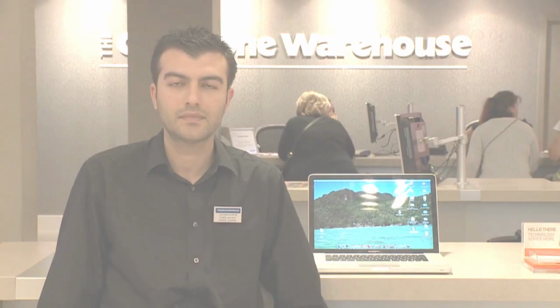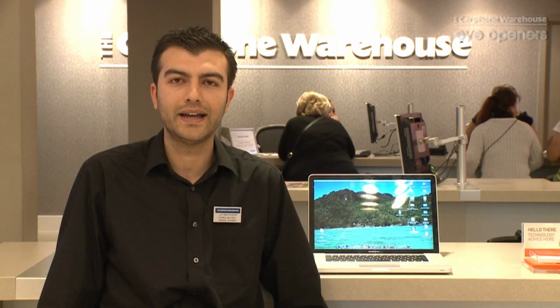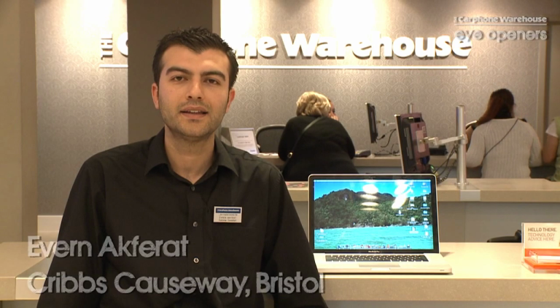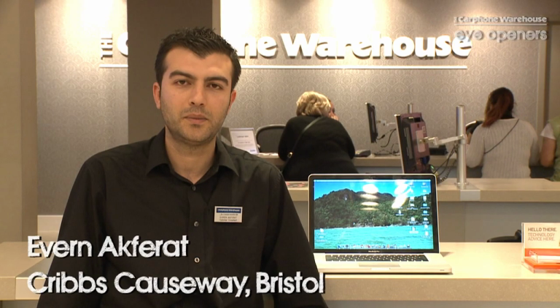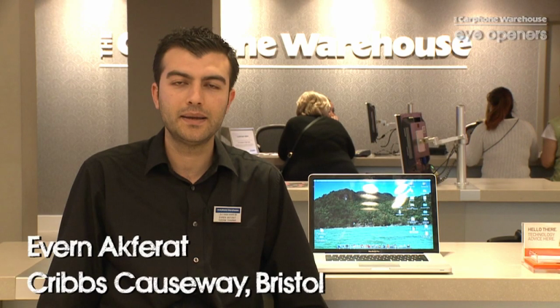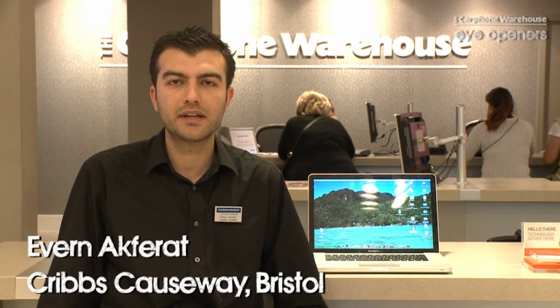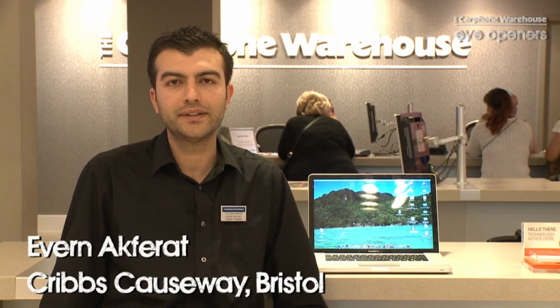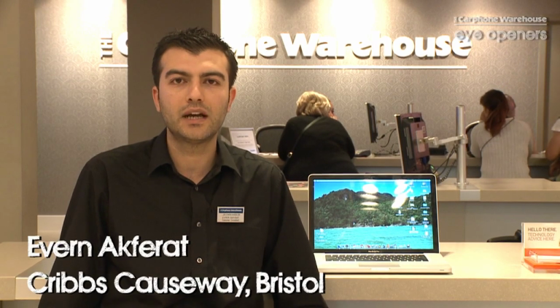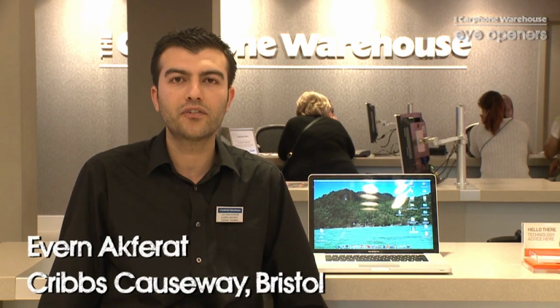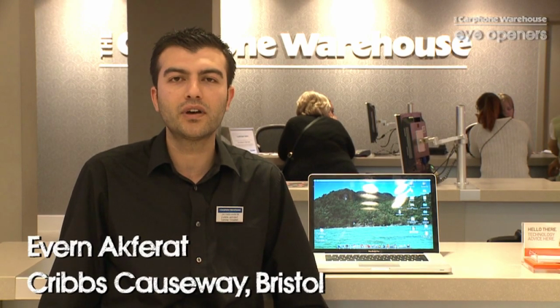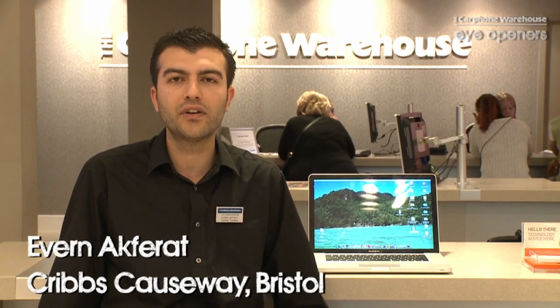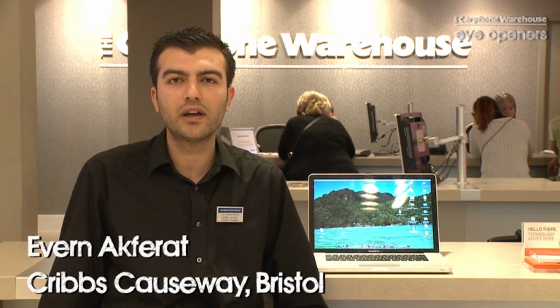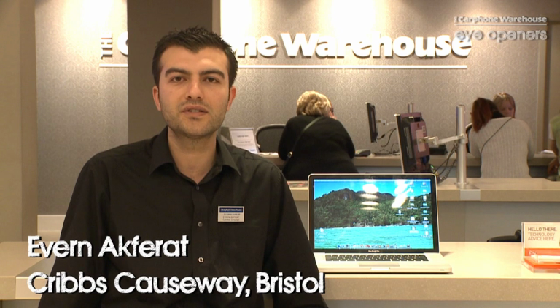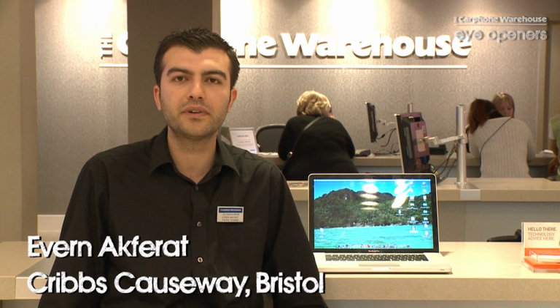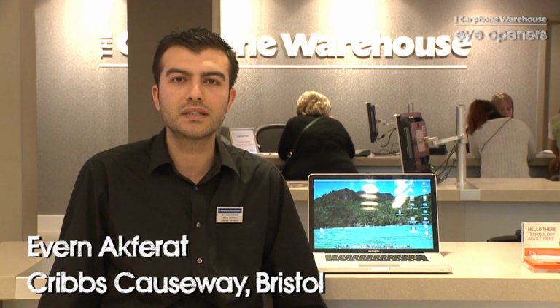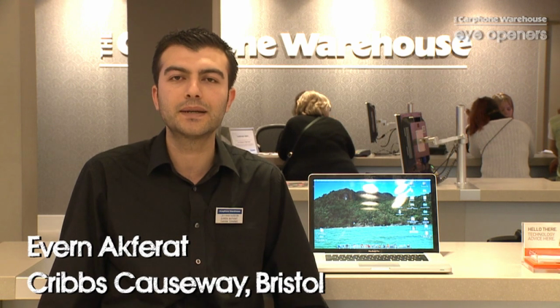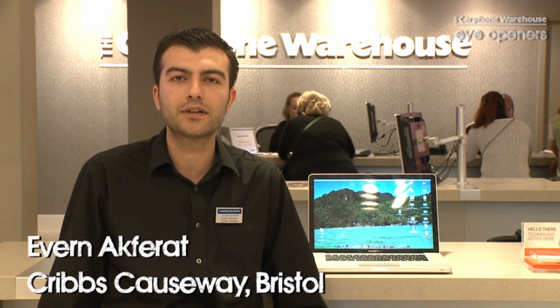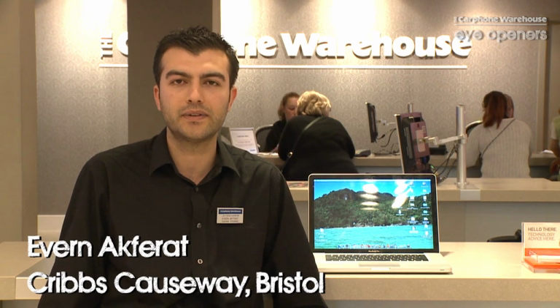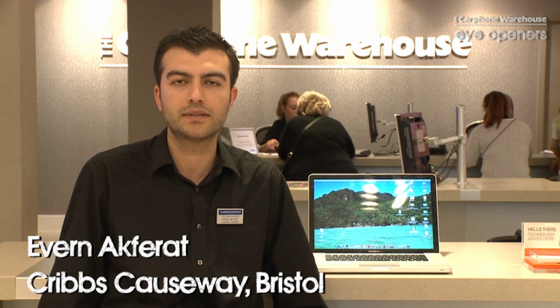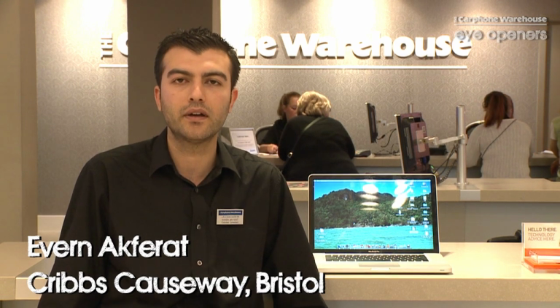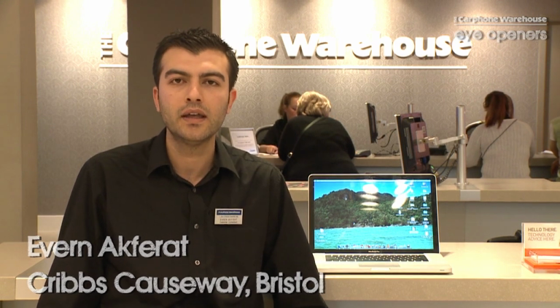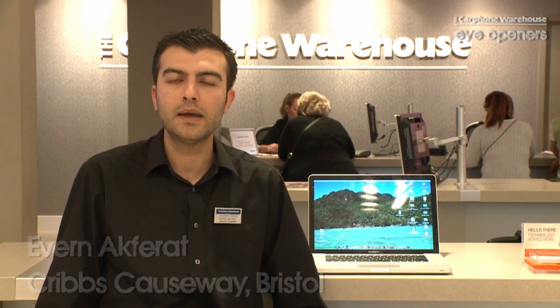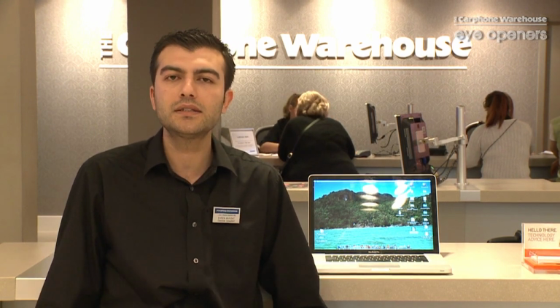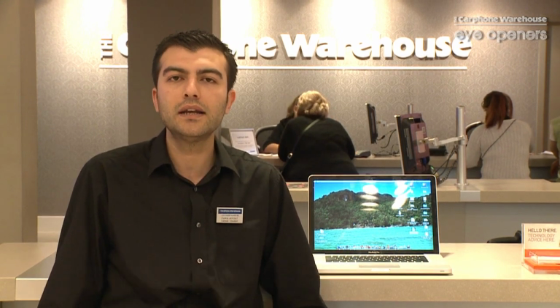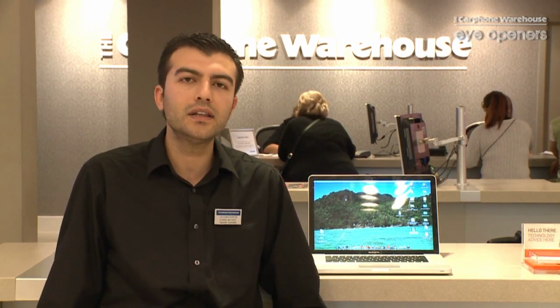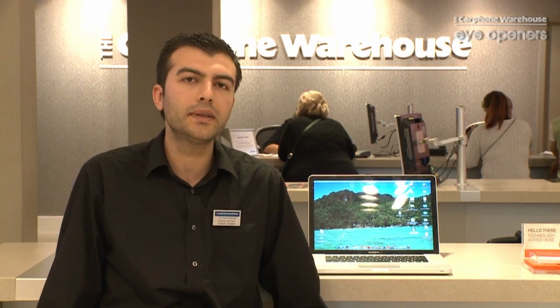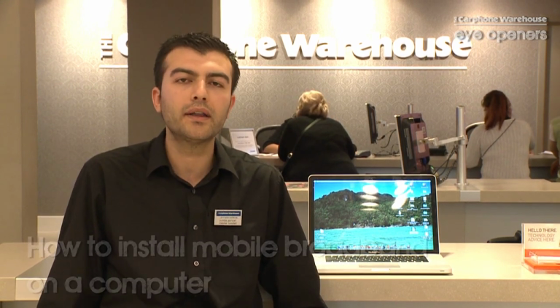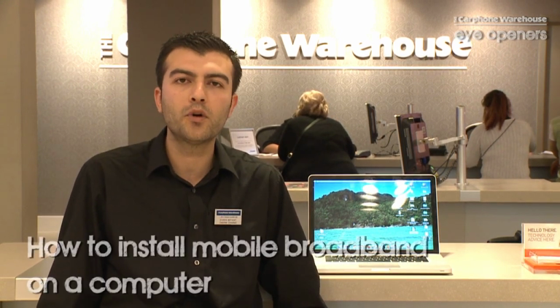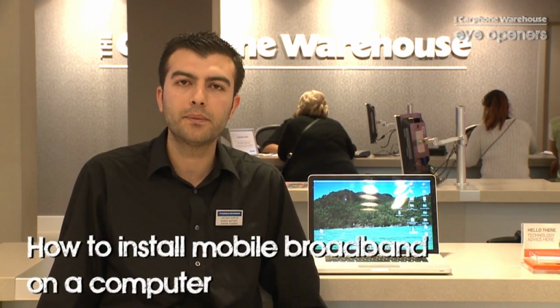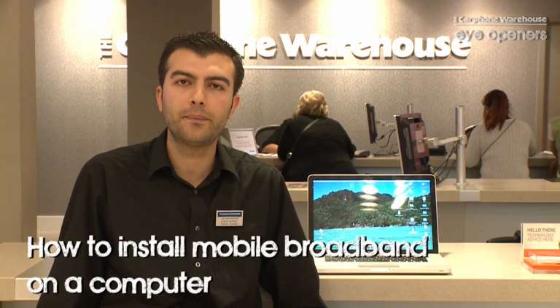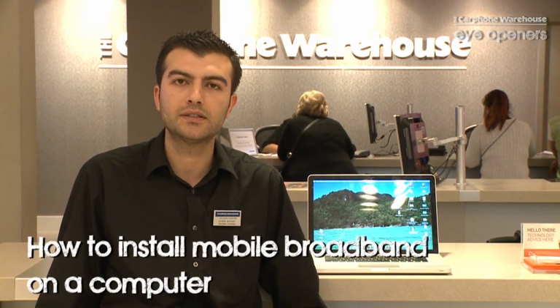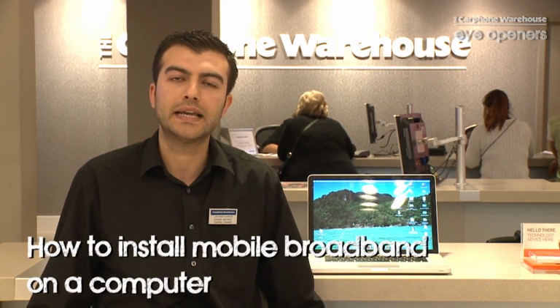Hi, my name is Erven. I work for Carphone Warehouse in Bristol Cripps Cosby store. I'm going to tell you a little bit about the mobile broadband today.